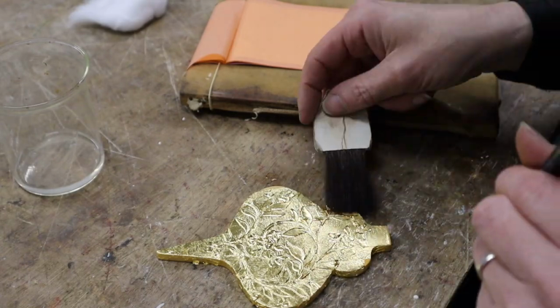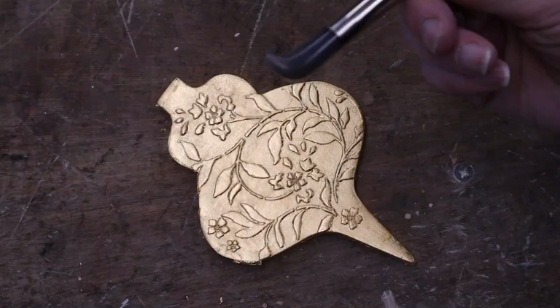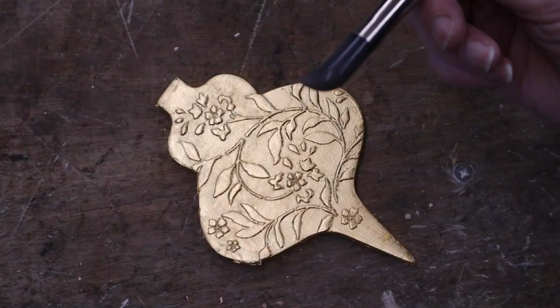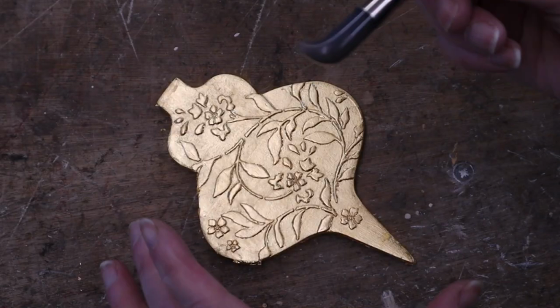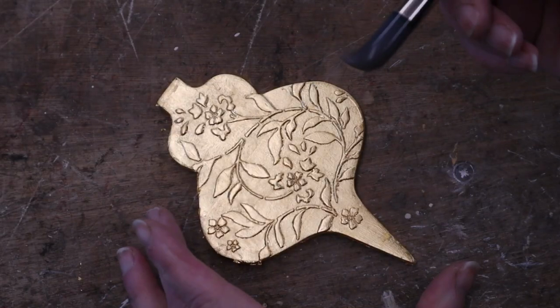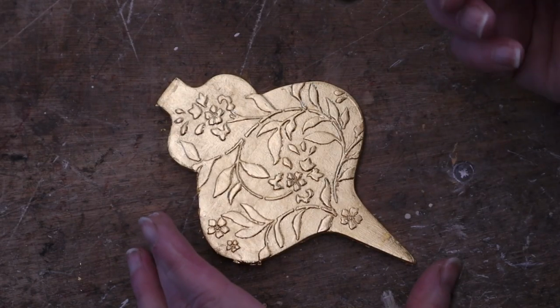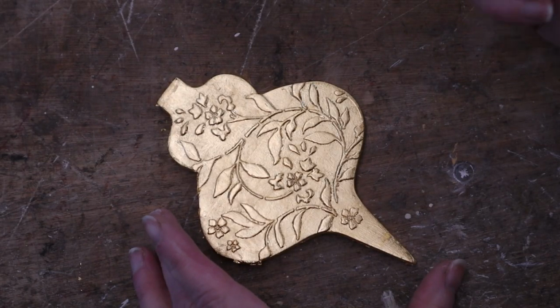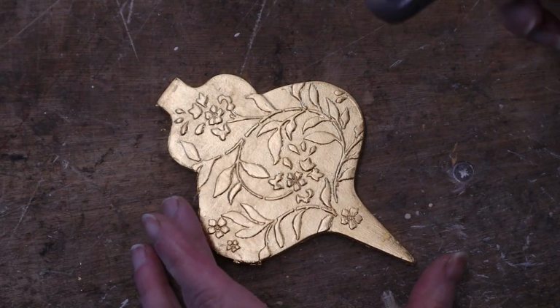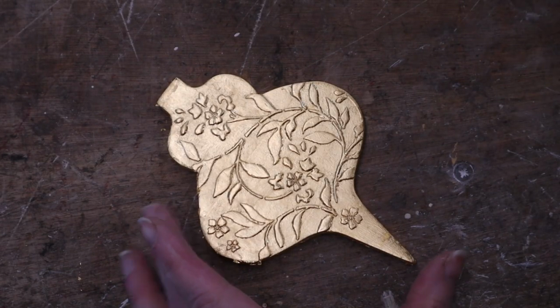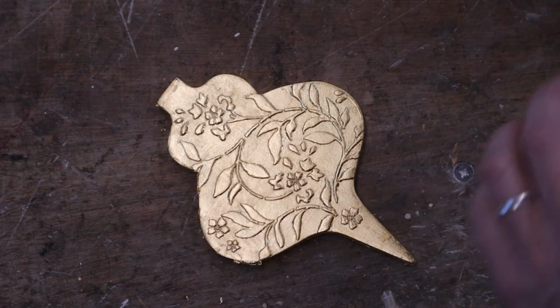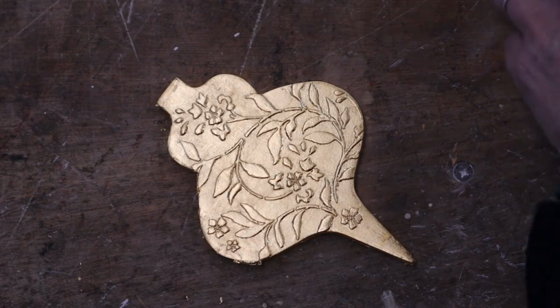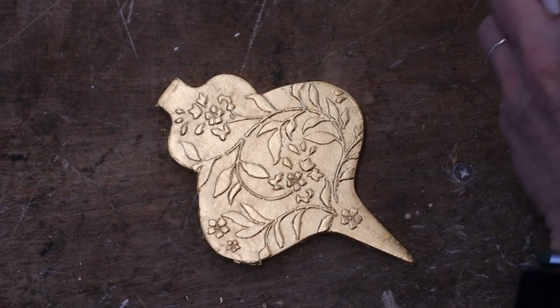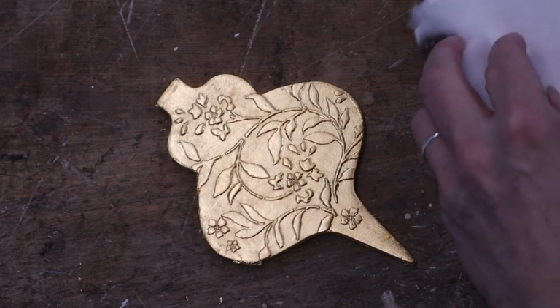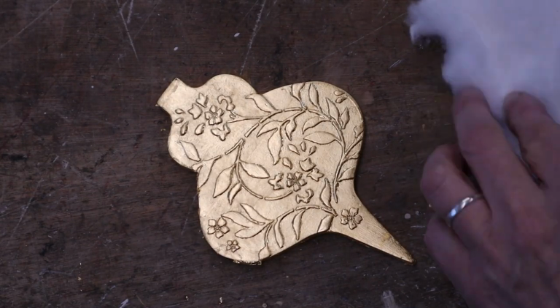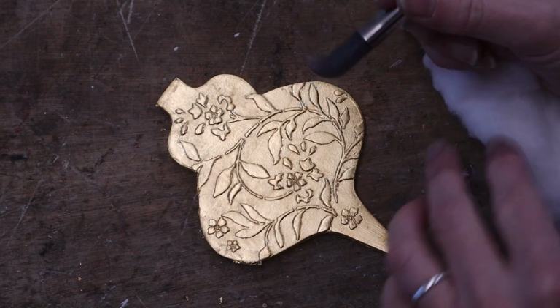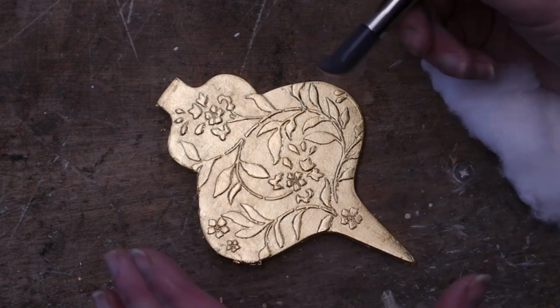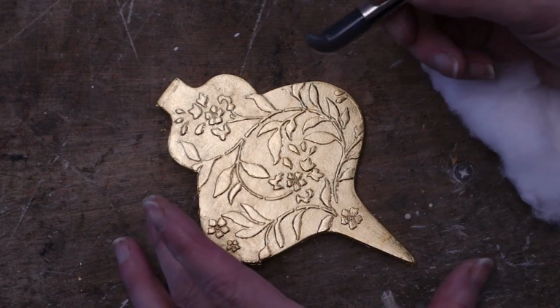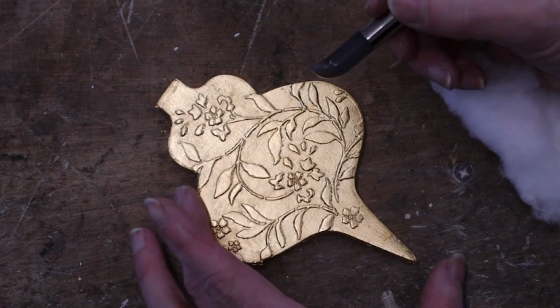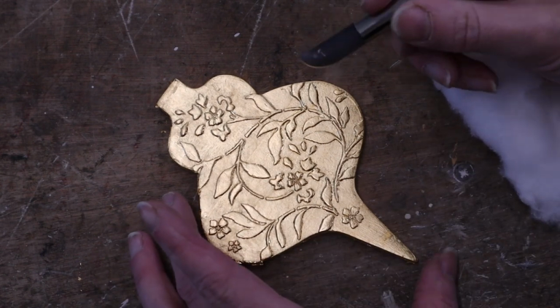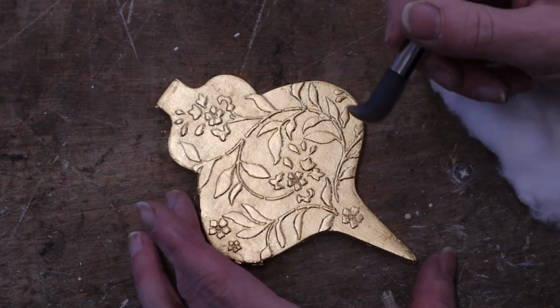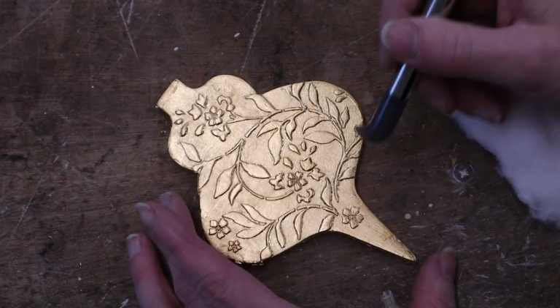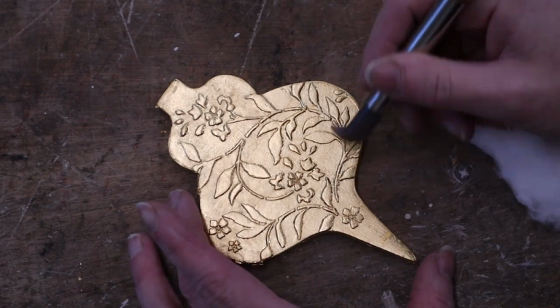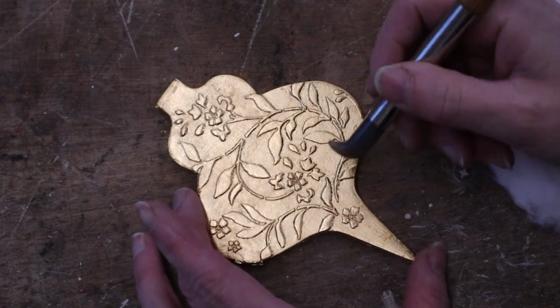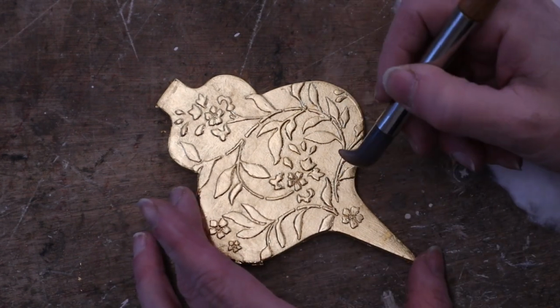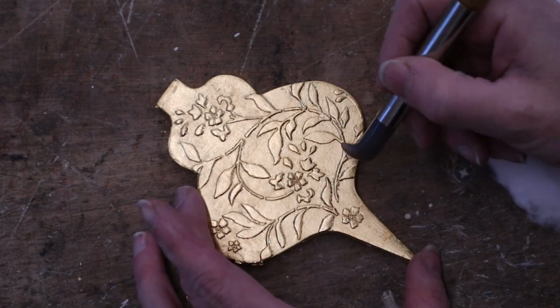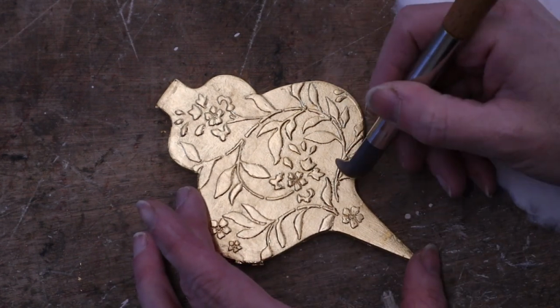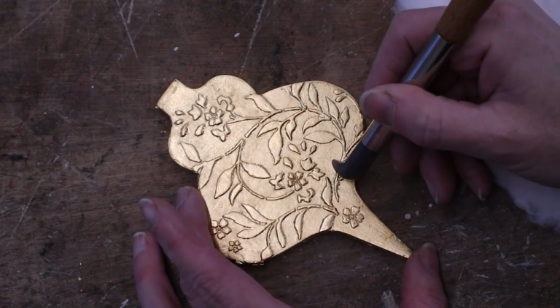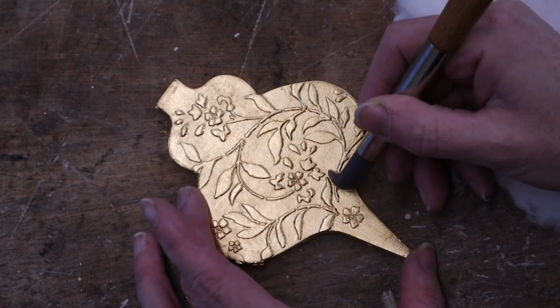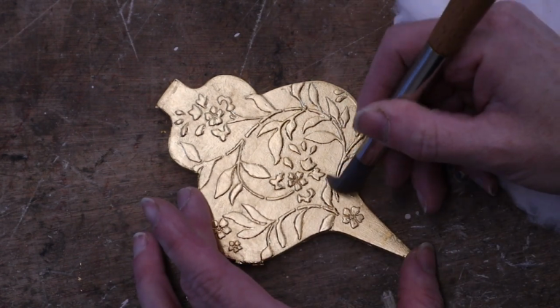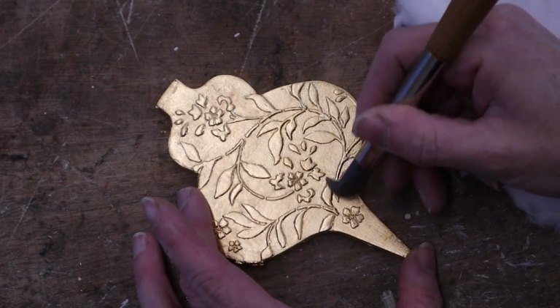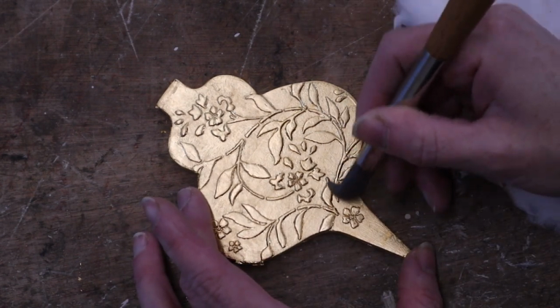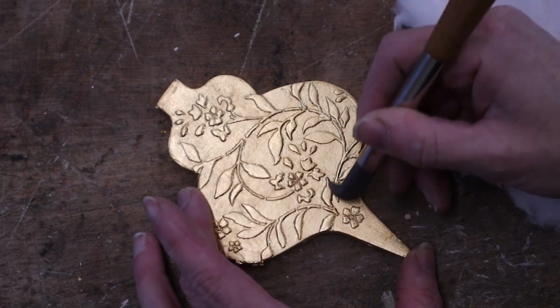I've got my burnisher and I'm just going to come in and burnish all these high points.